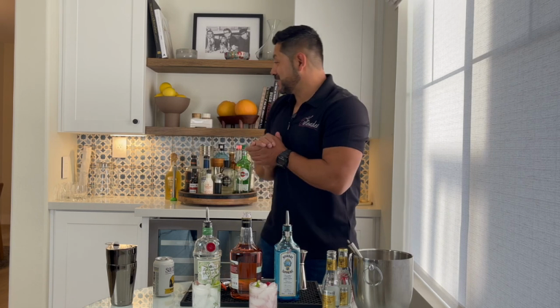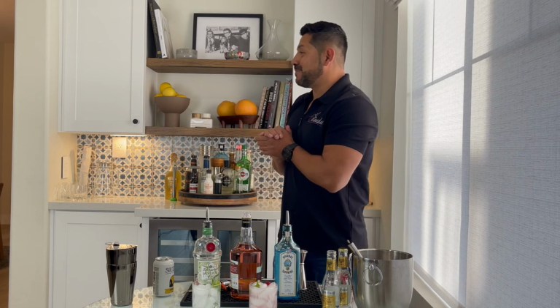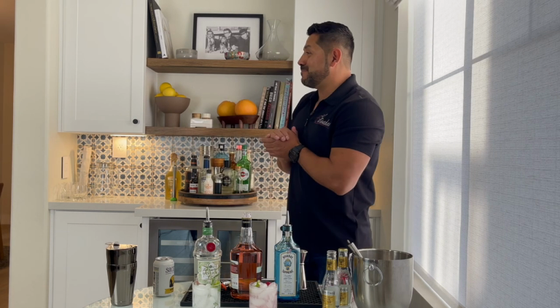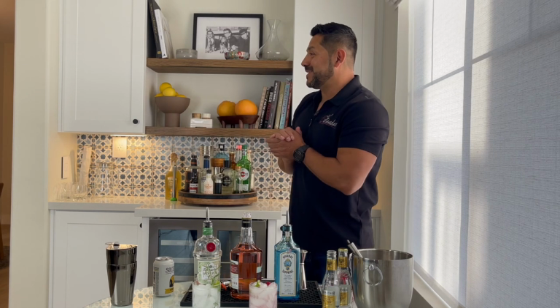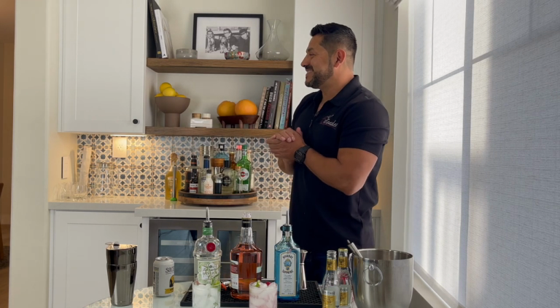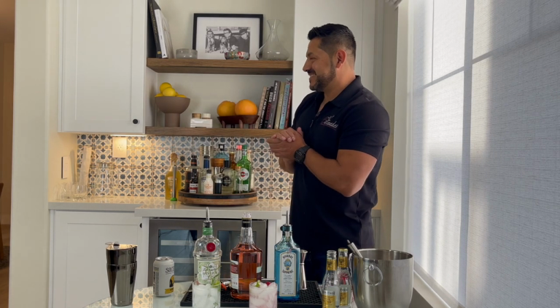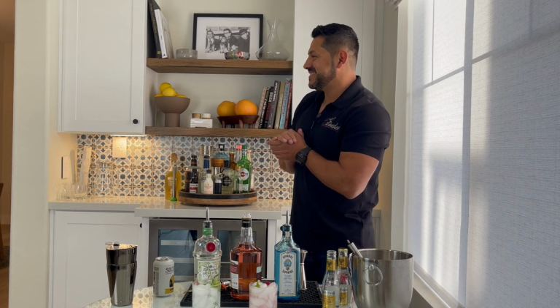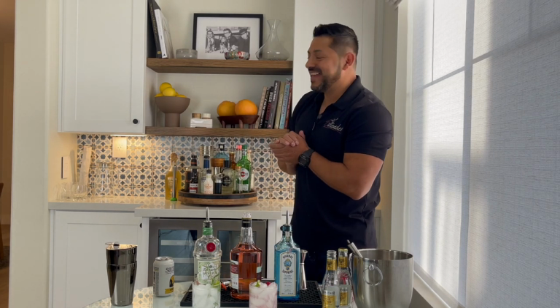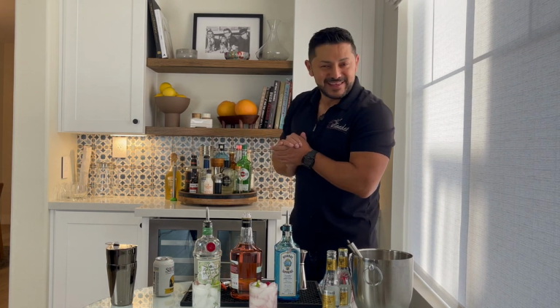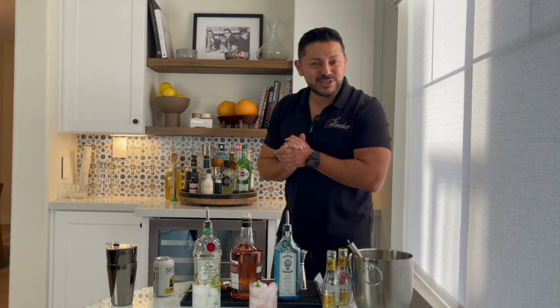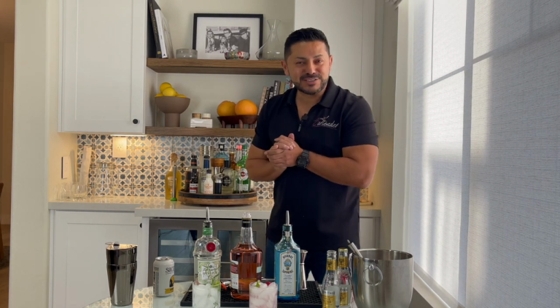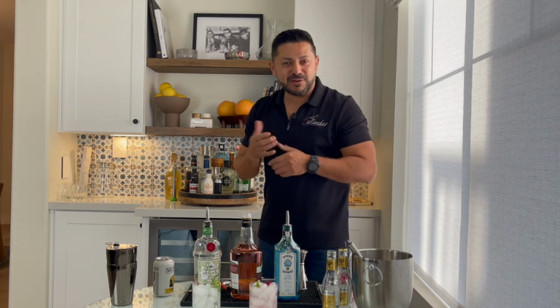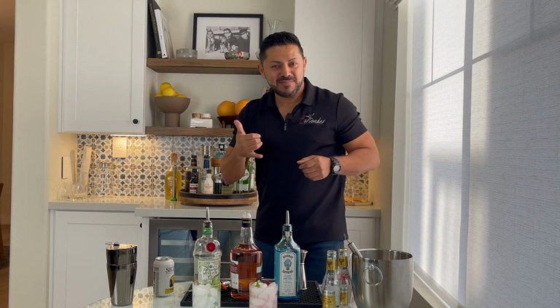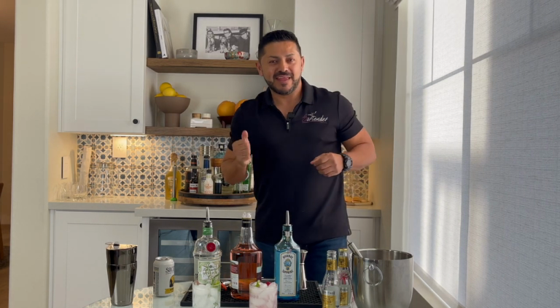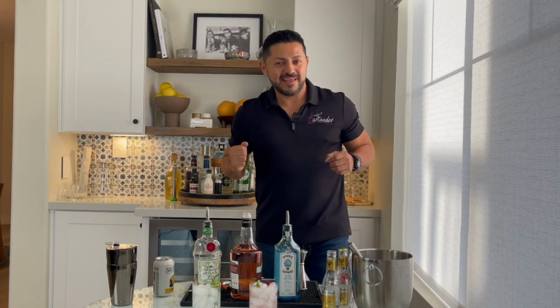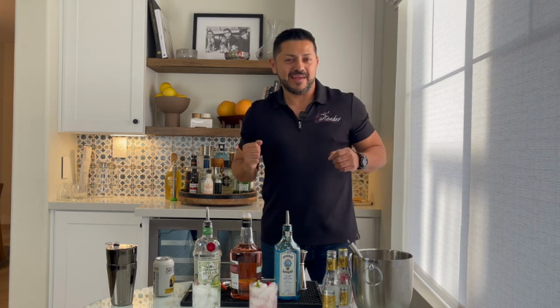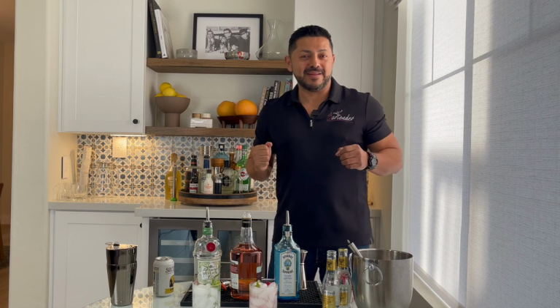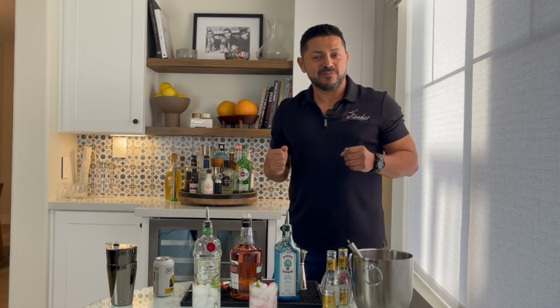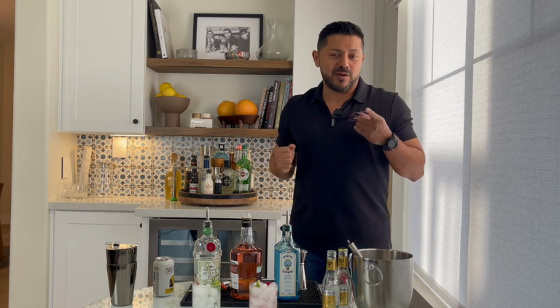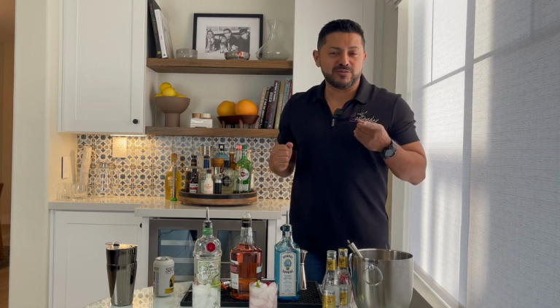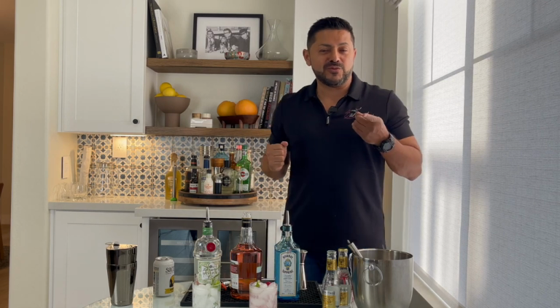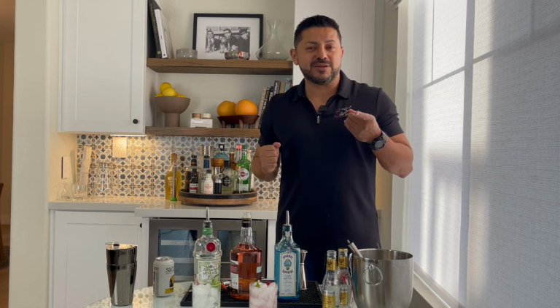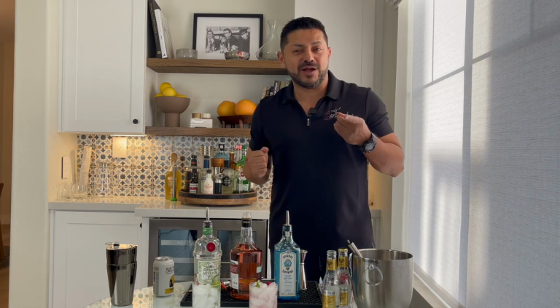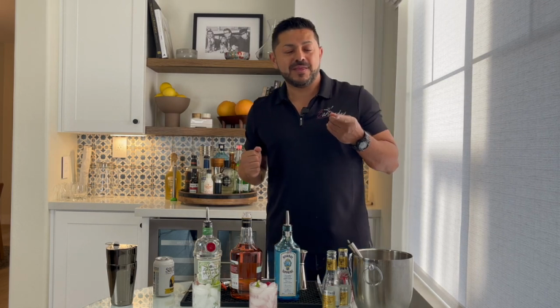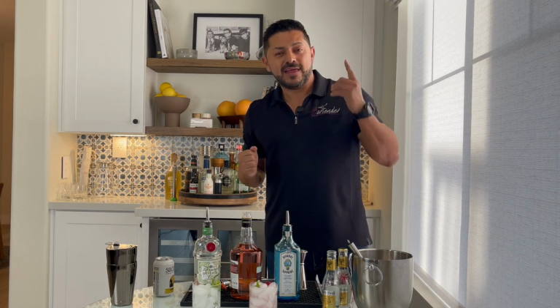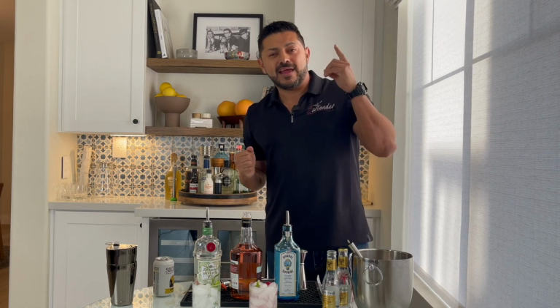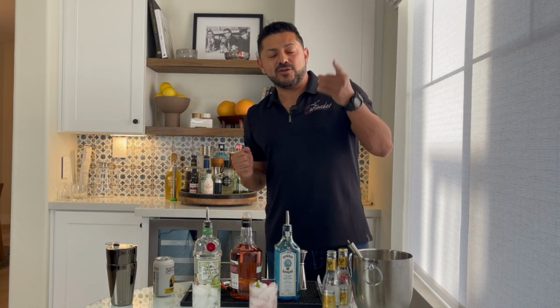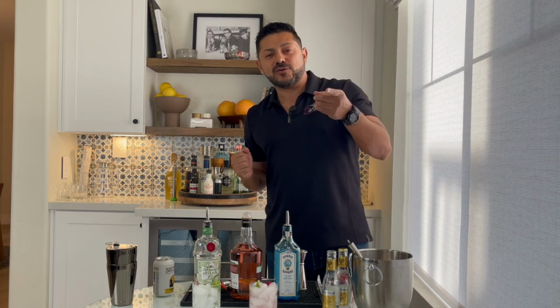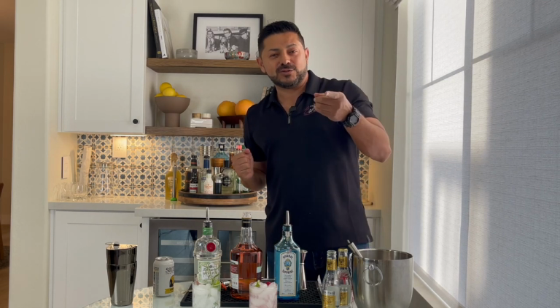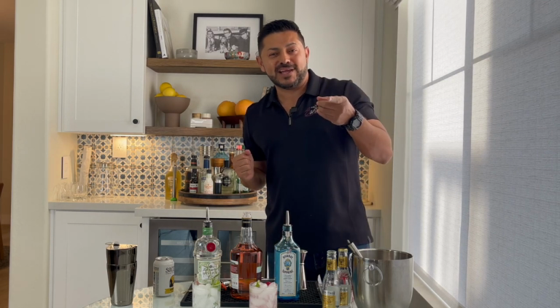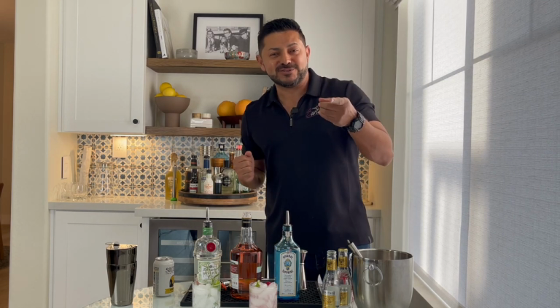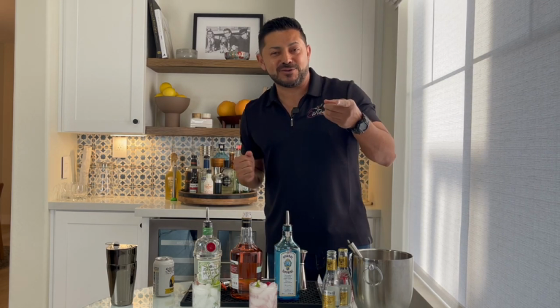They just got served. Cheers, everyone. And remember, don't drink and drive. And don't forget to like and subscribe.